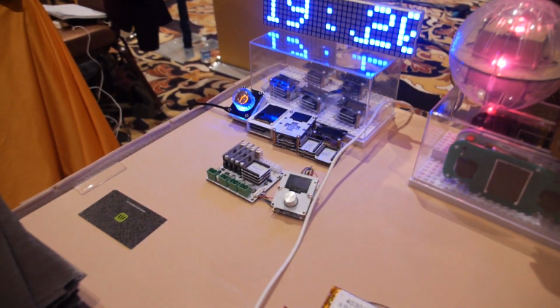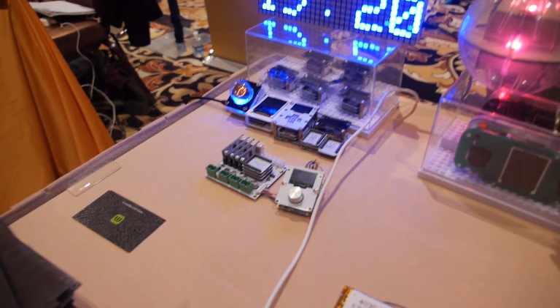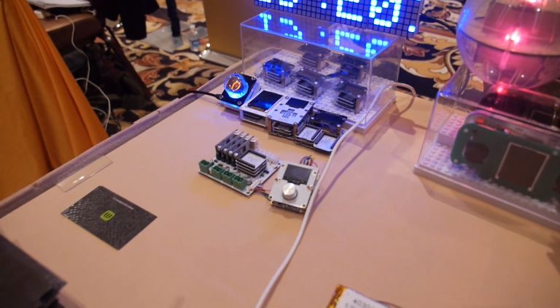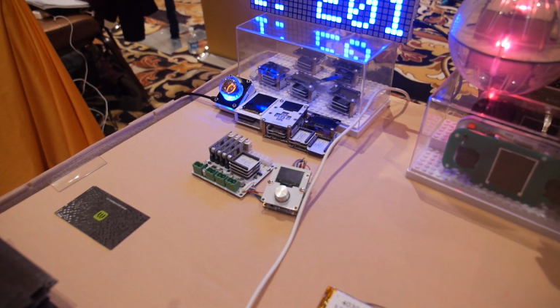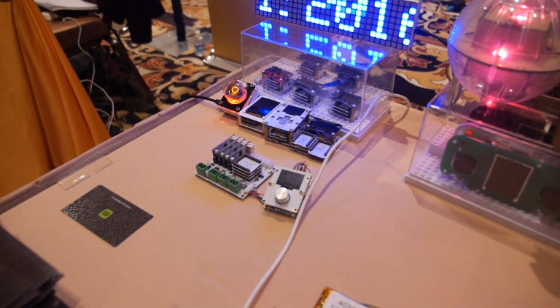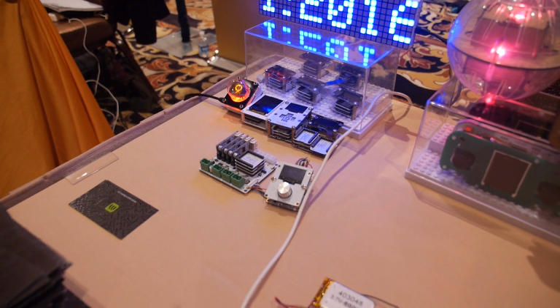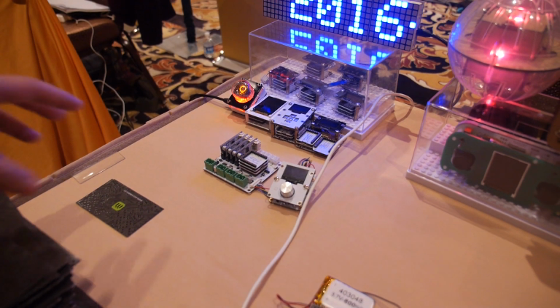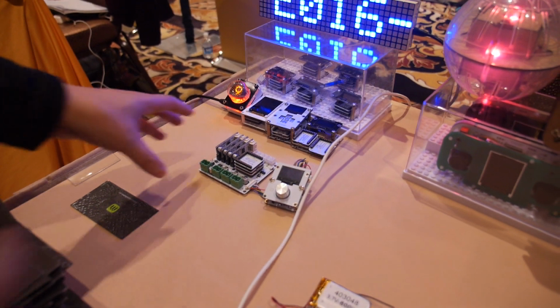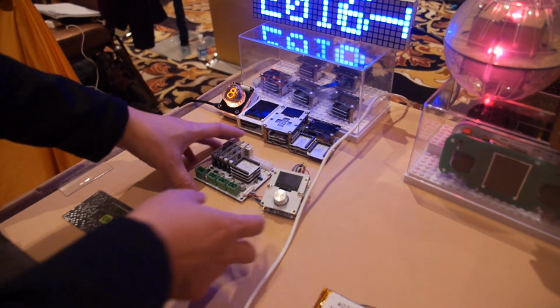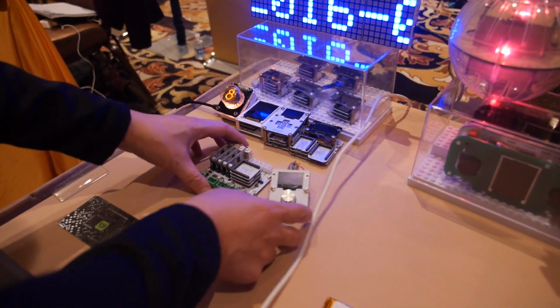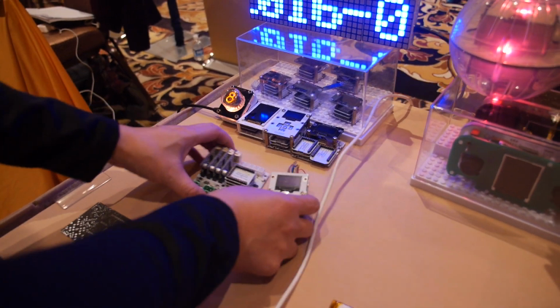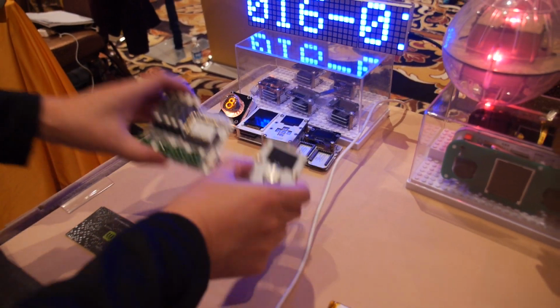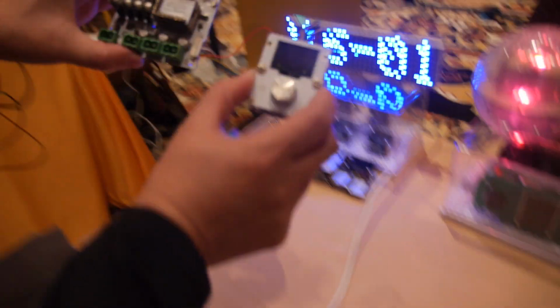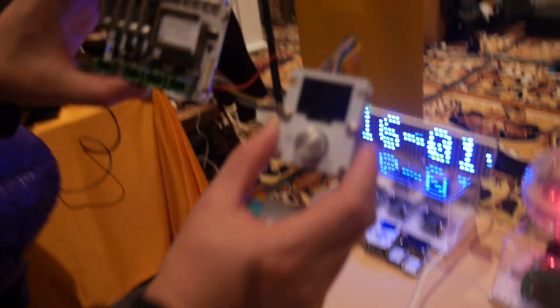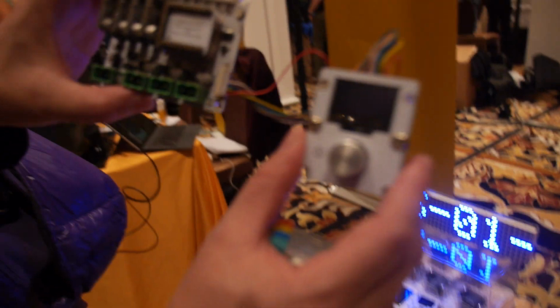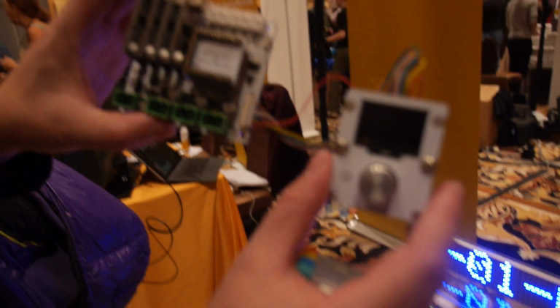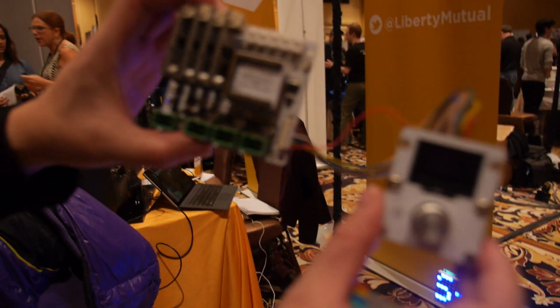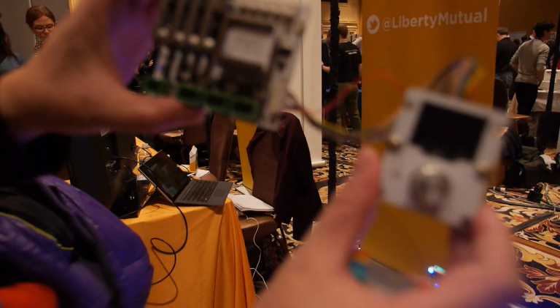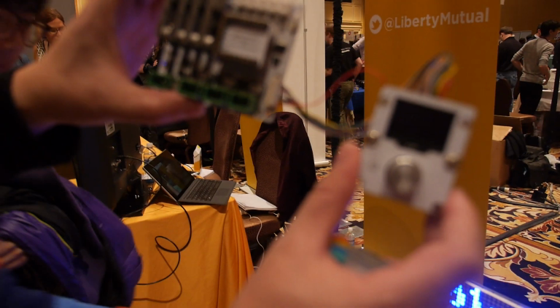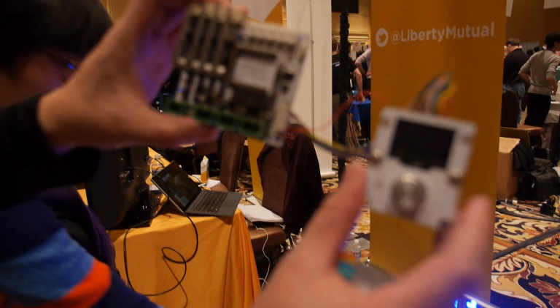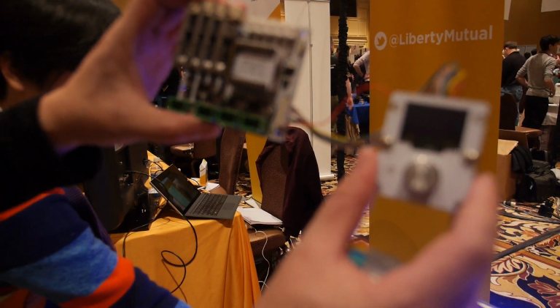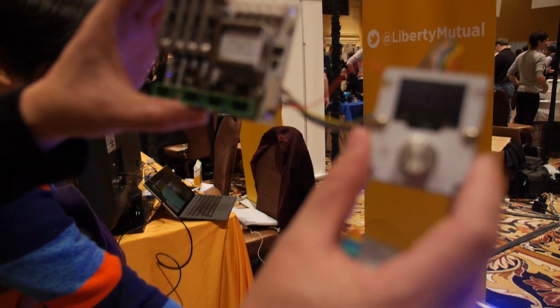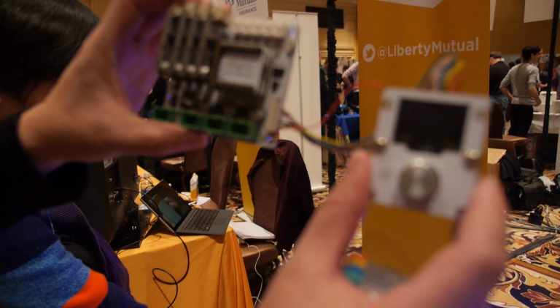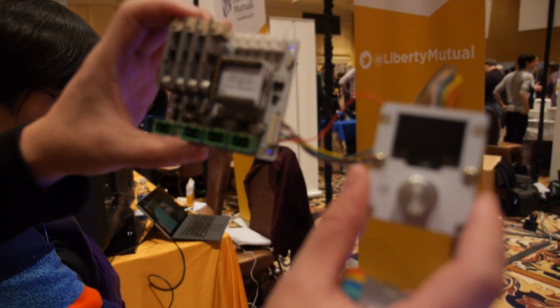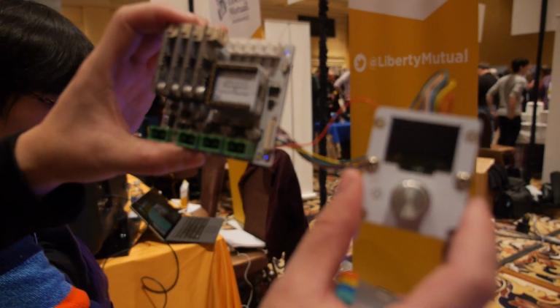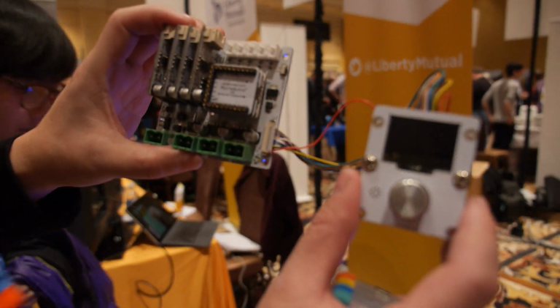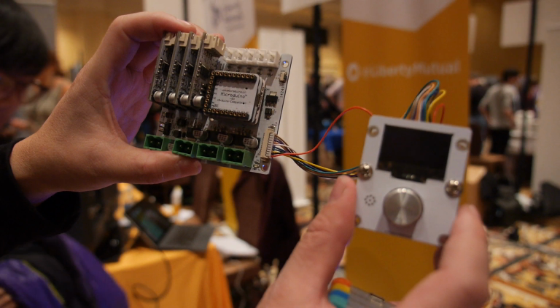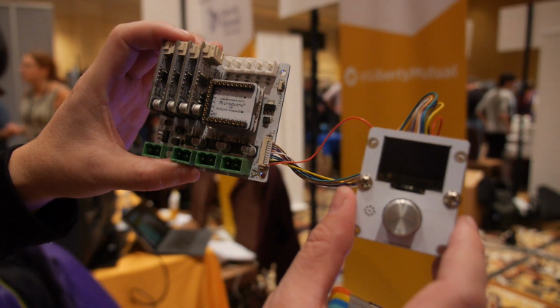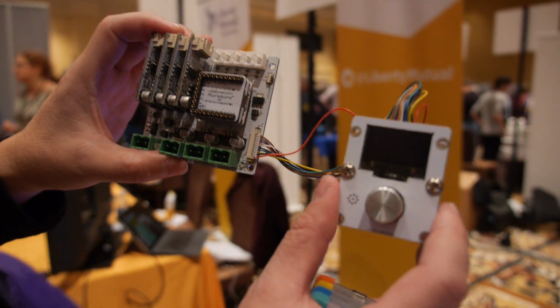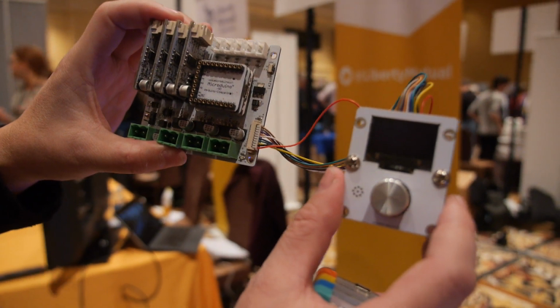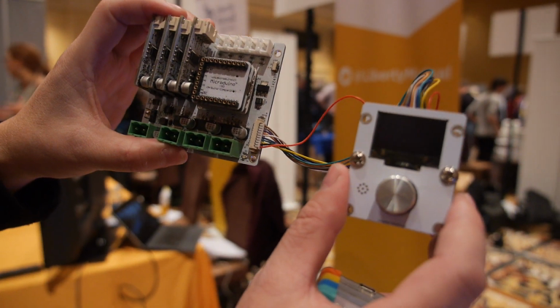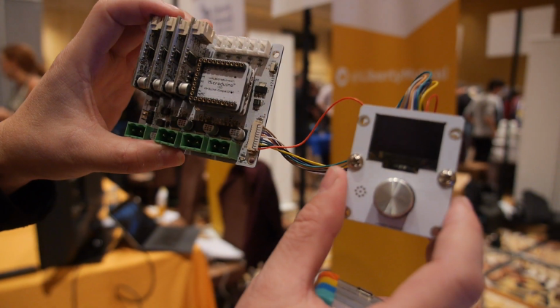3D printer? Yes — this is the main control unit for the 3D printer.